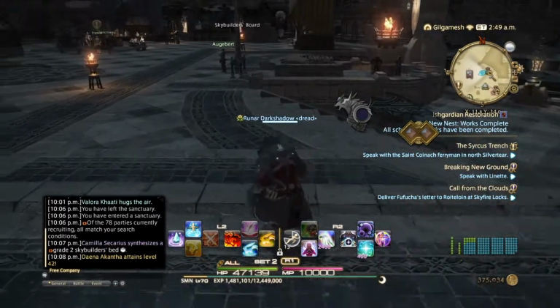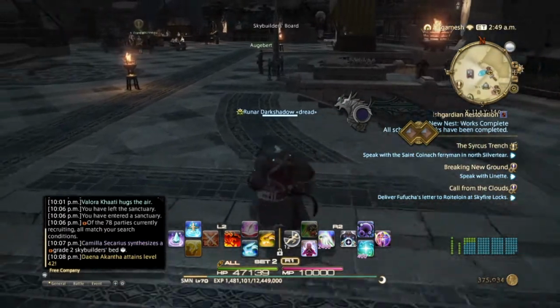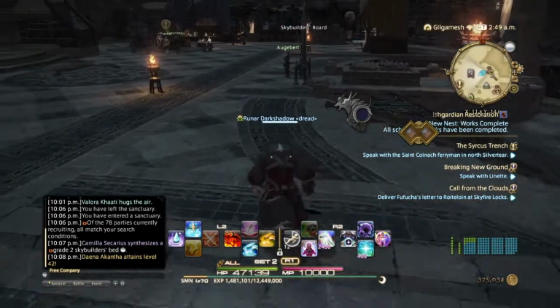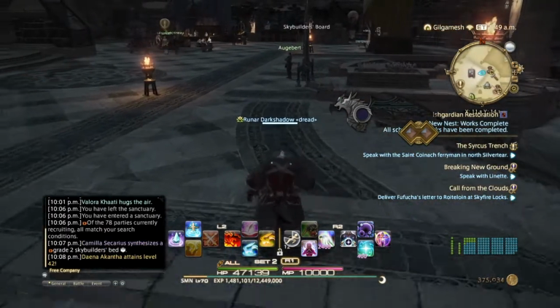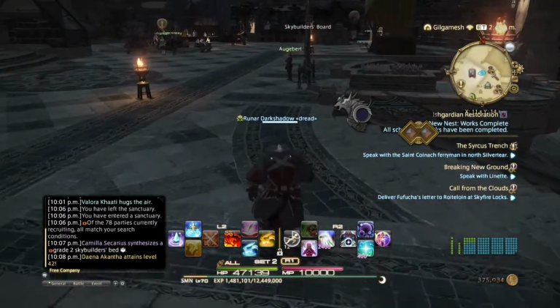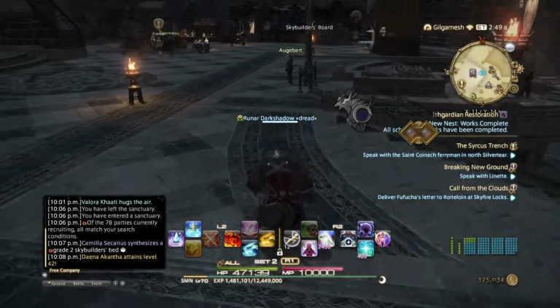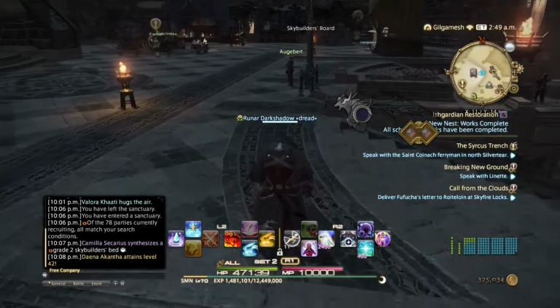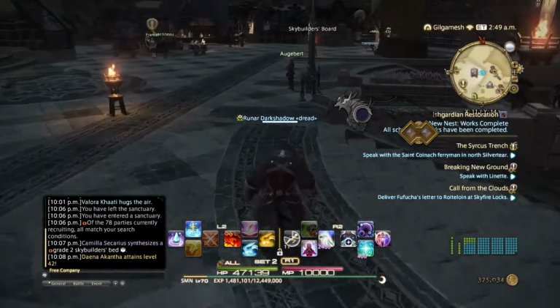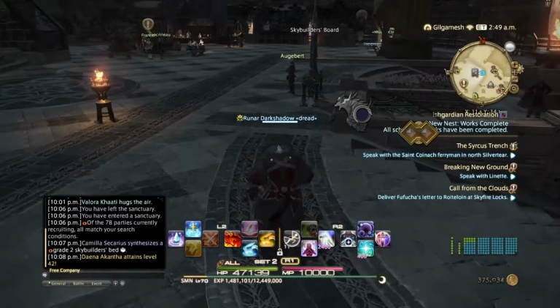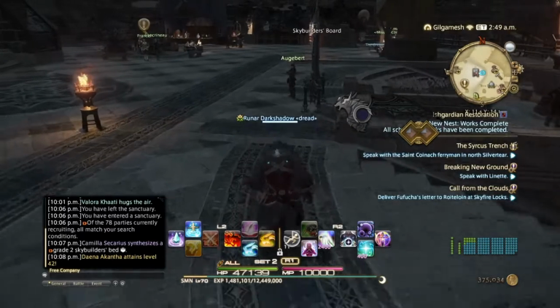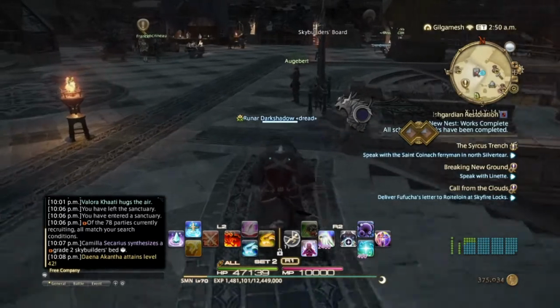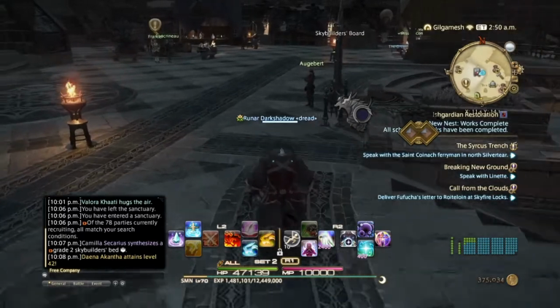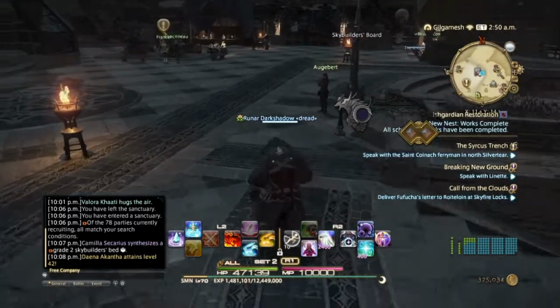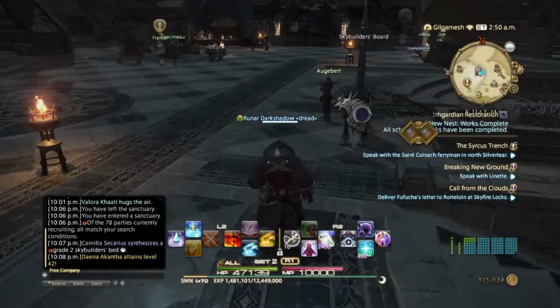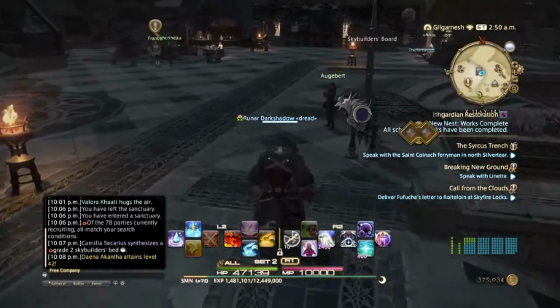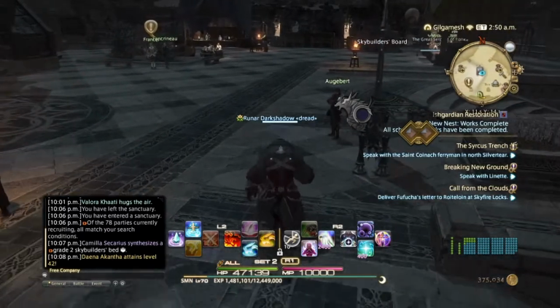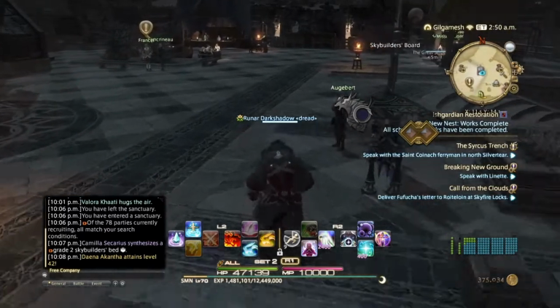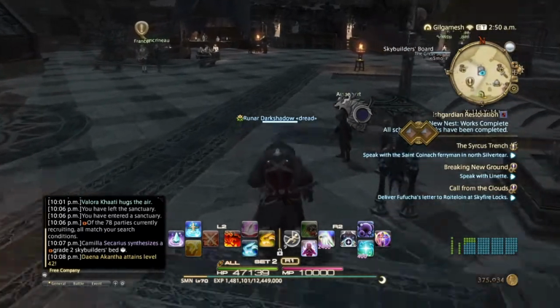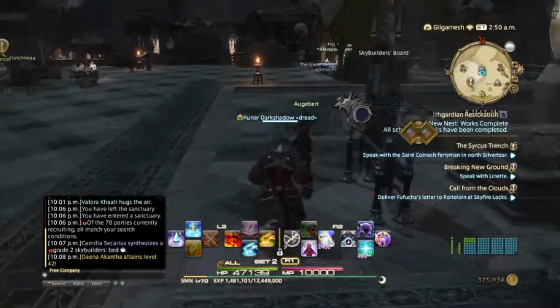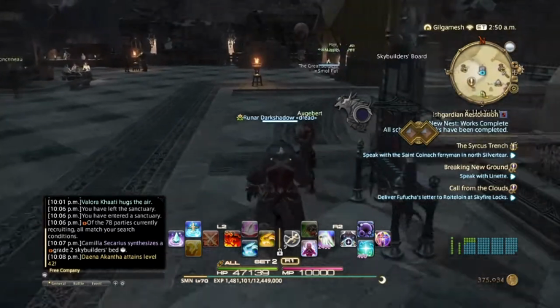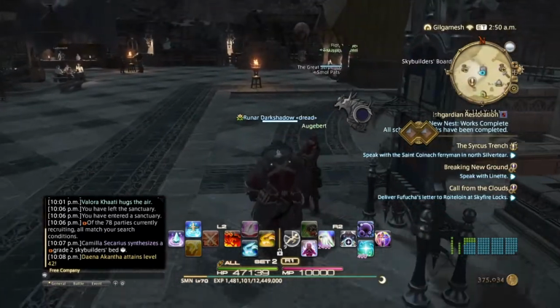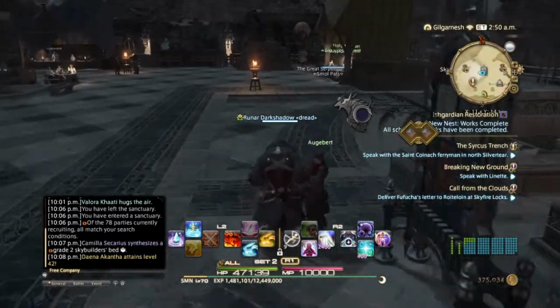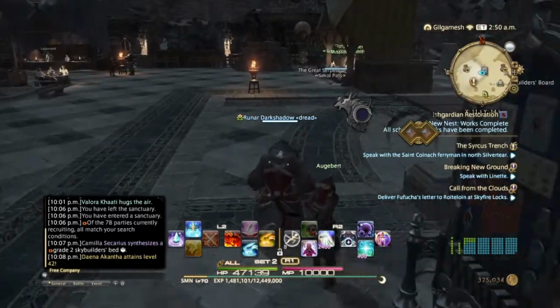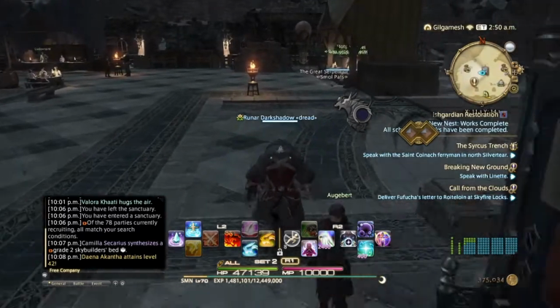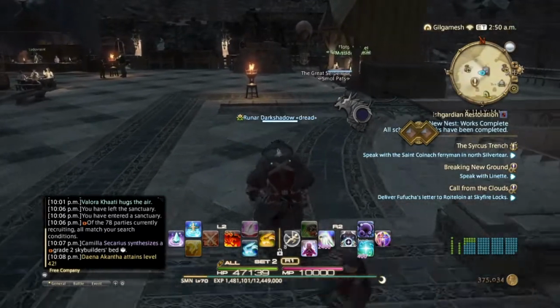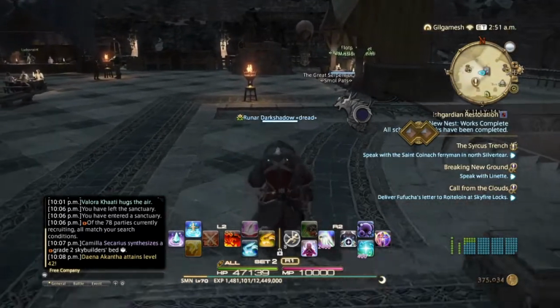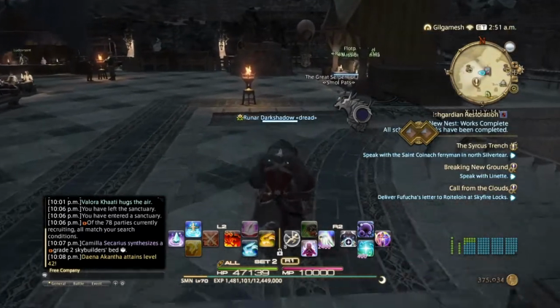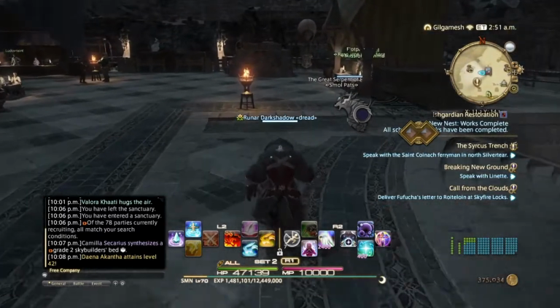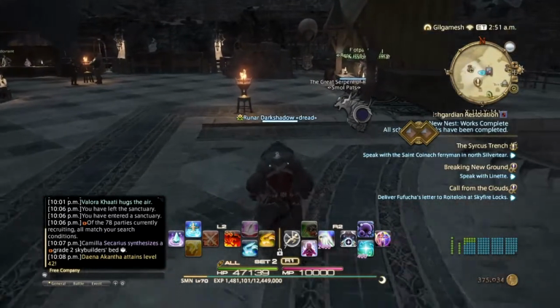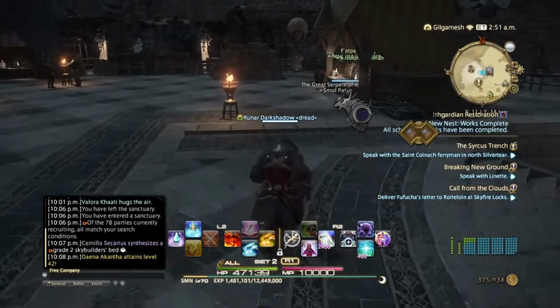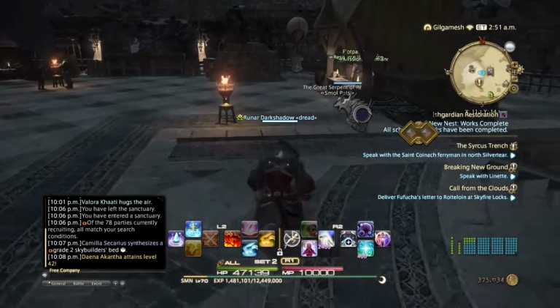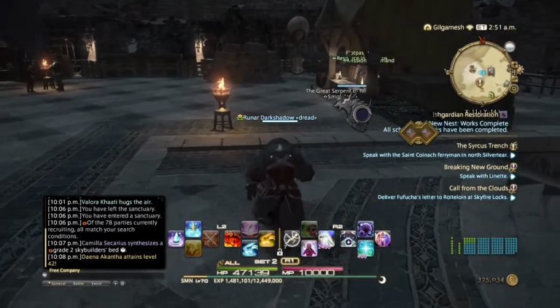After you talk to them, you come over here to the script NPC. This is where you'll be passing in your scripts, which are going to be called Sky Builder Scripts. You get a 10,000 cap. Then you will run over here, which will lead you into the Diadem.